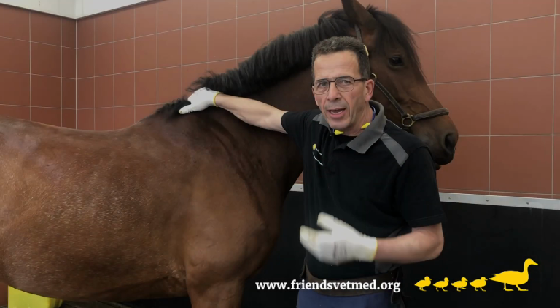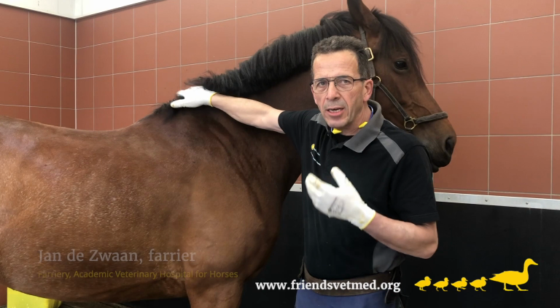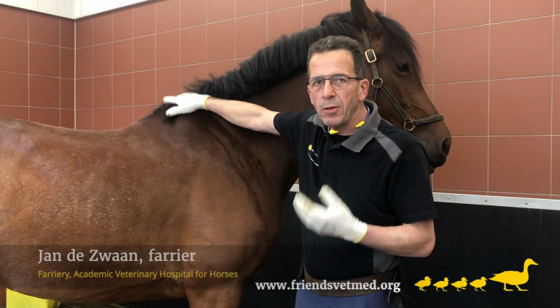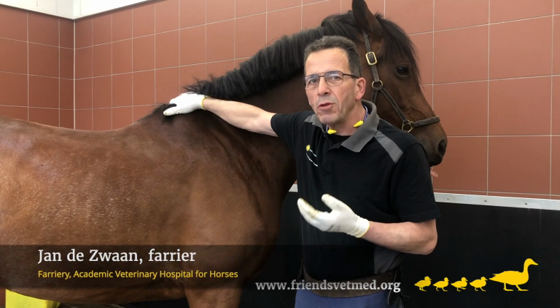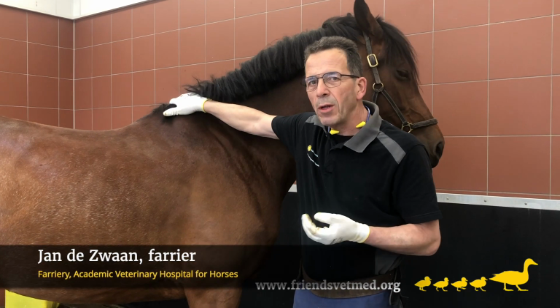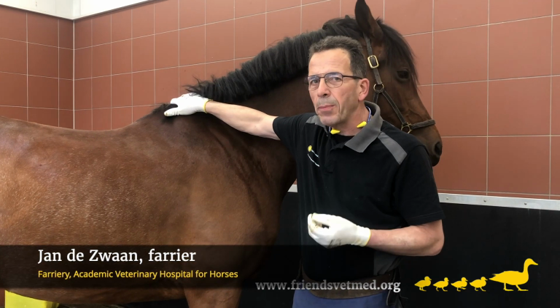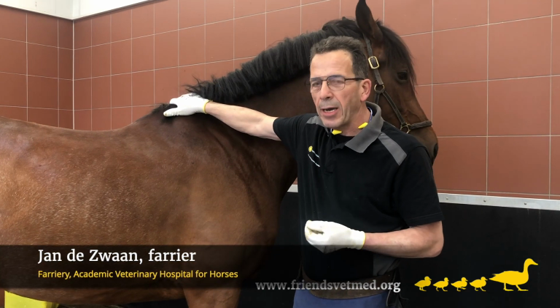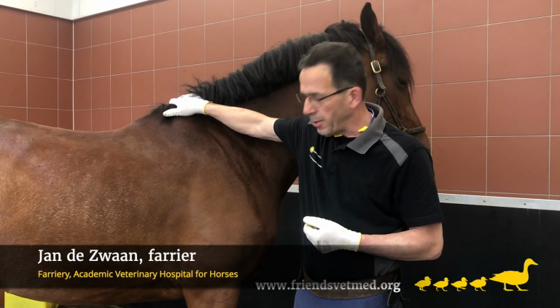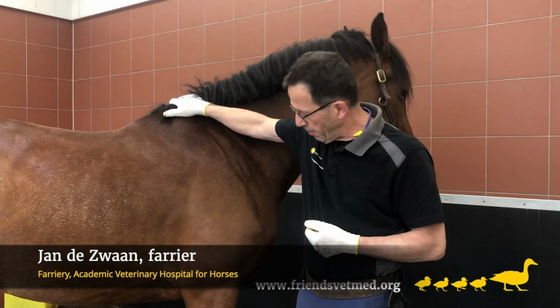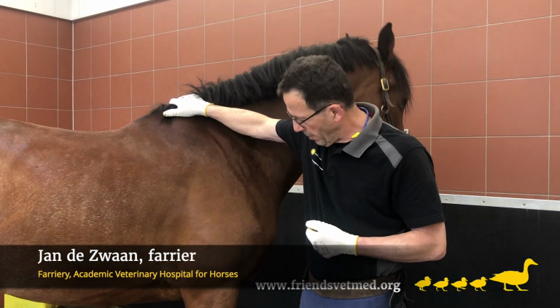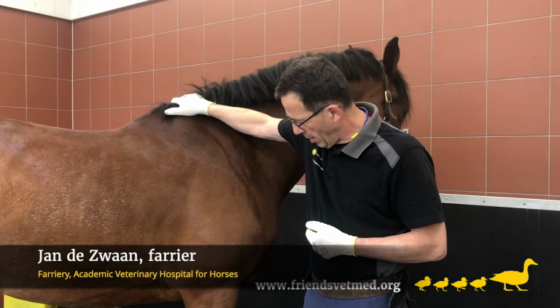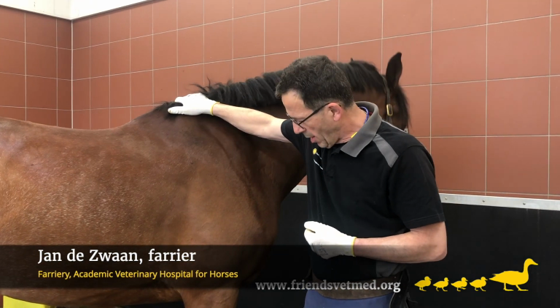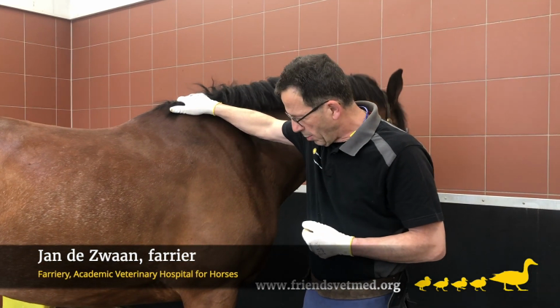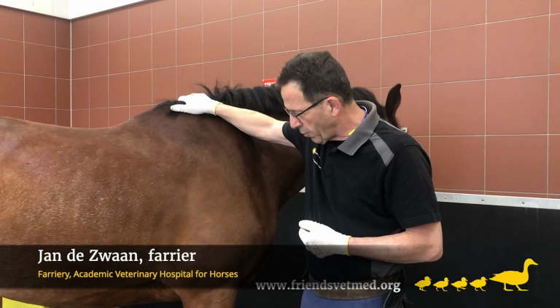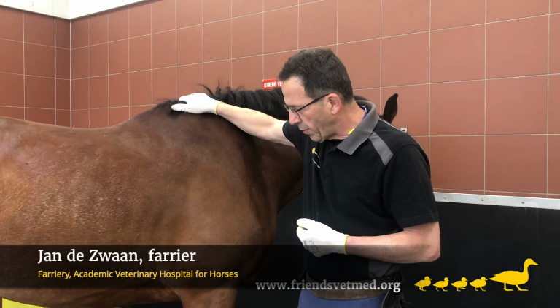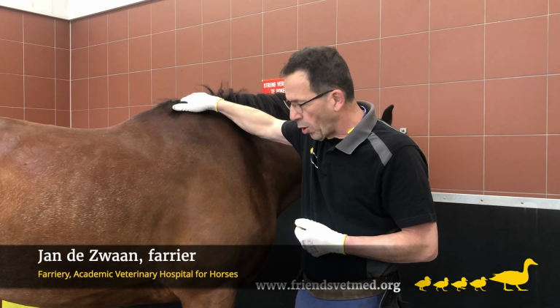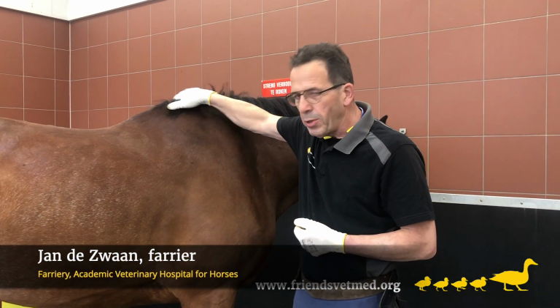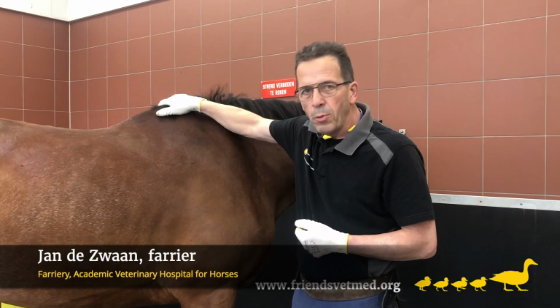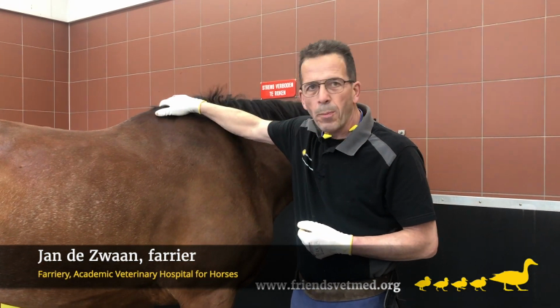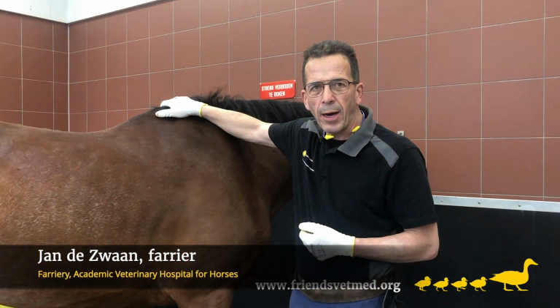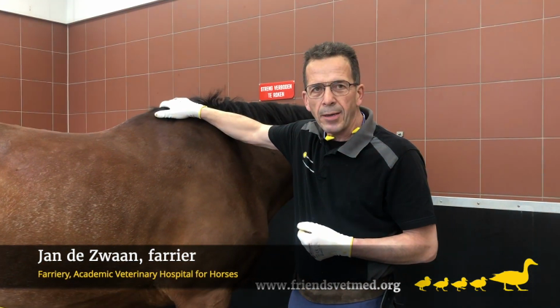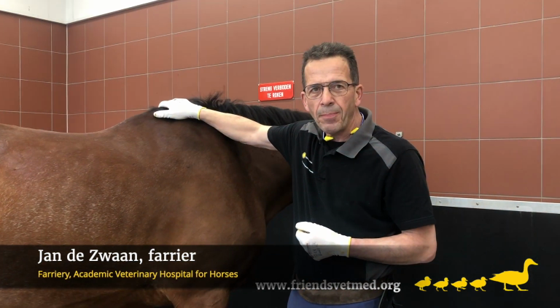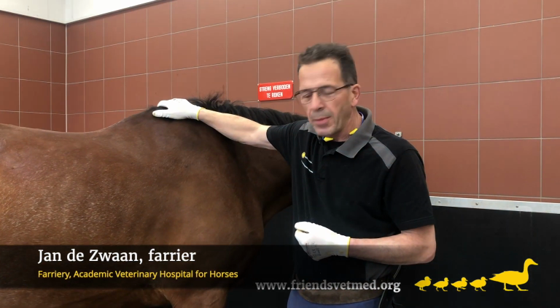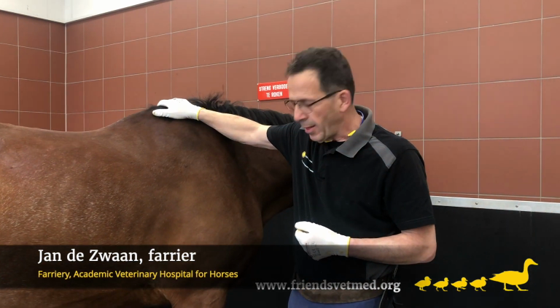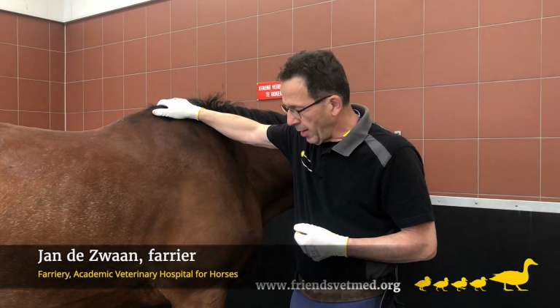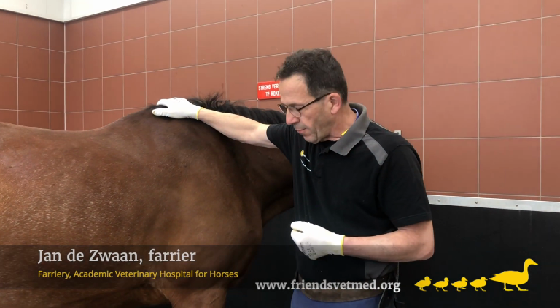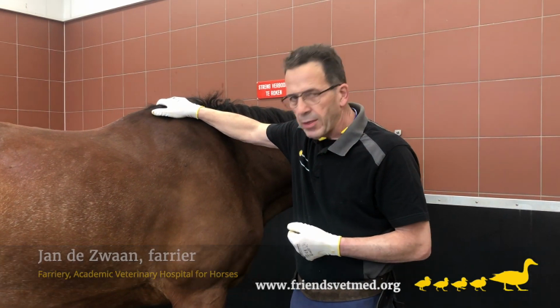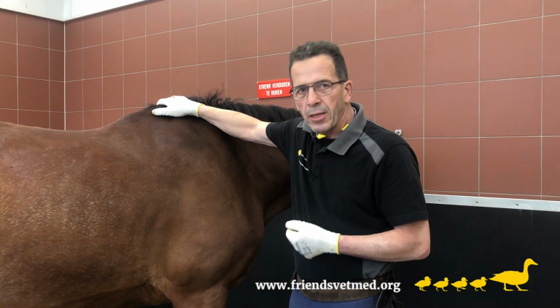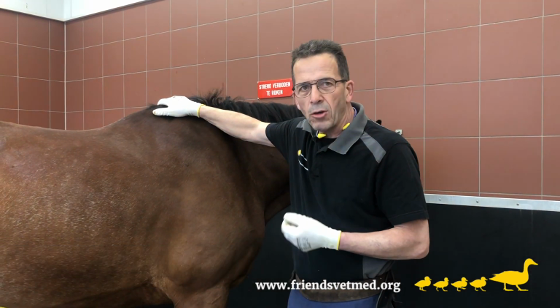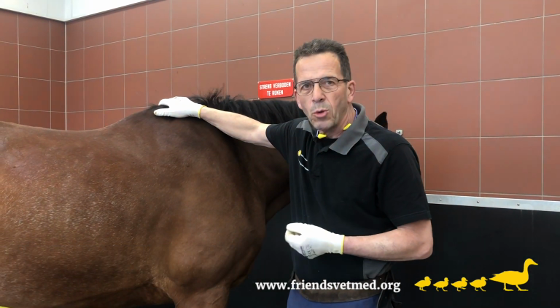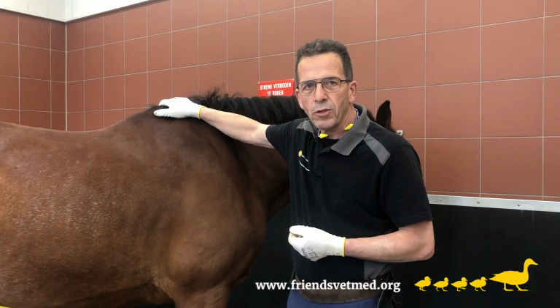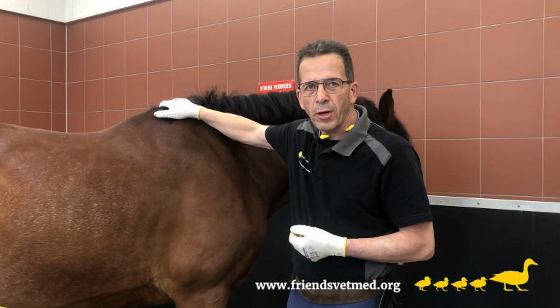Every horse is different. That's why every horse needs individualized hoof care.